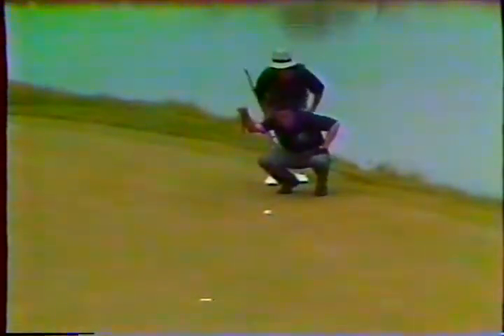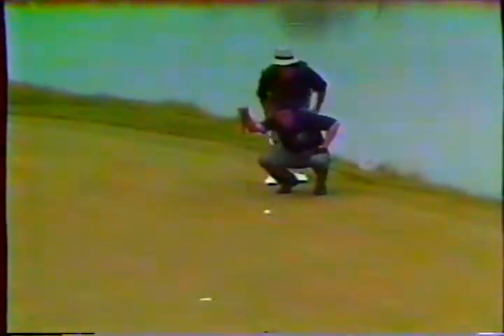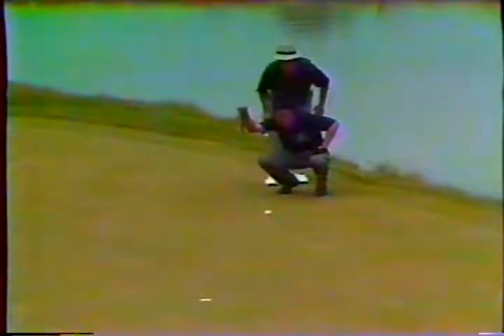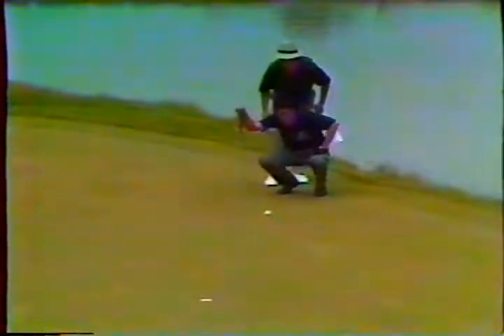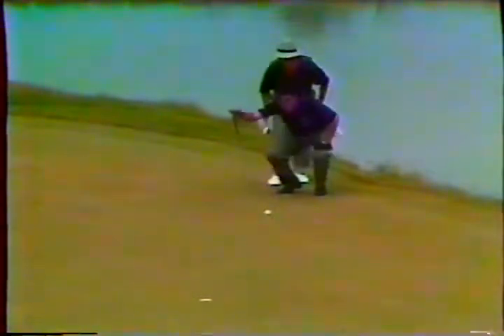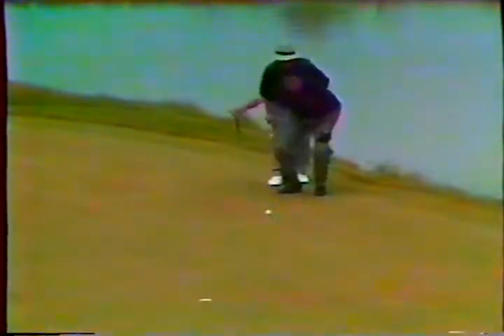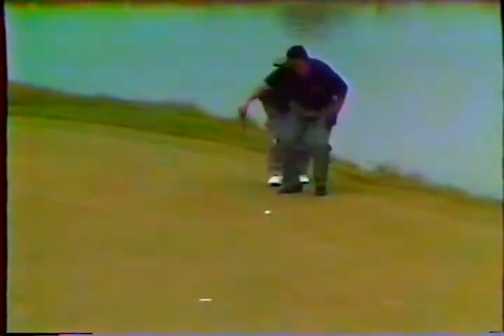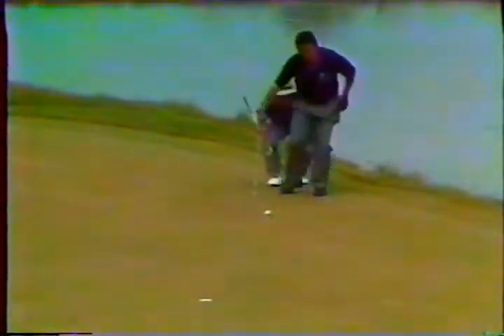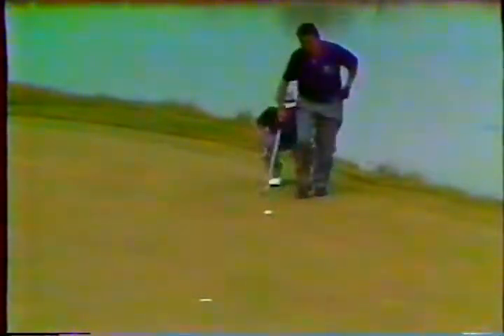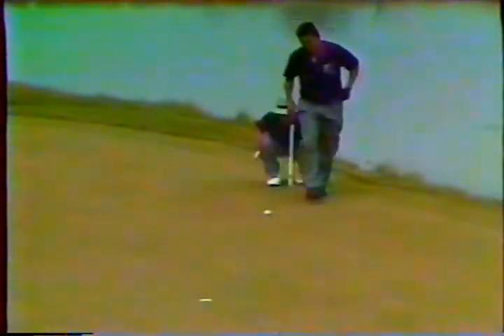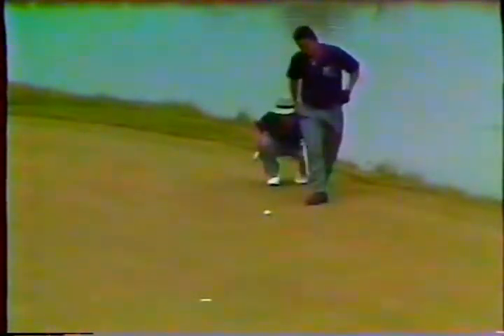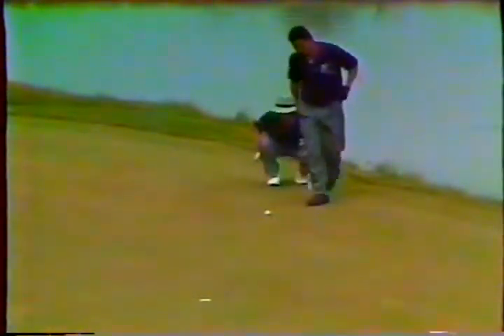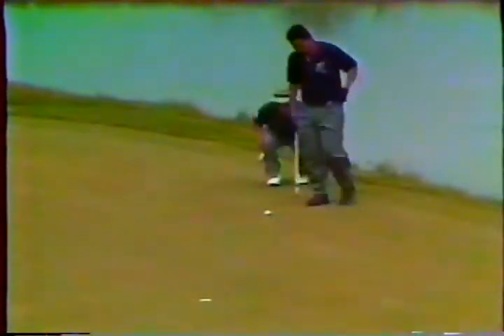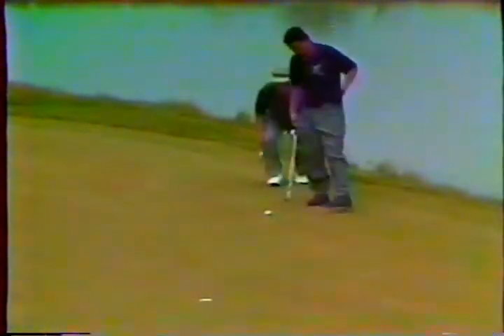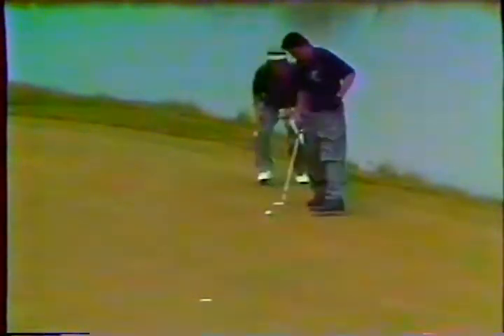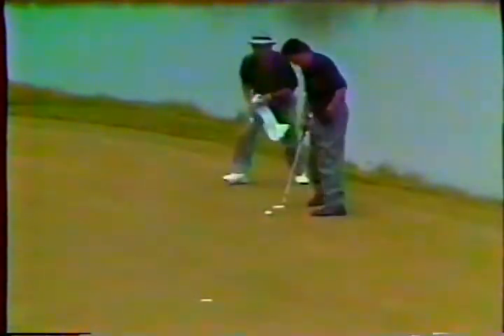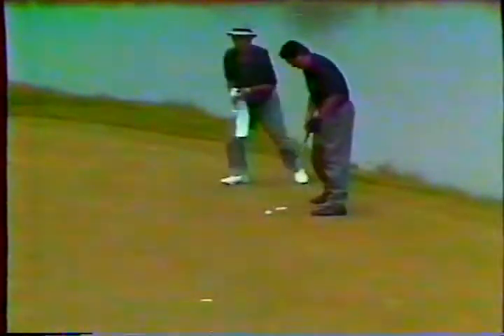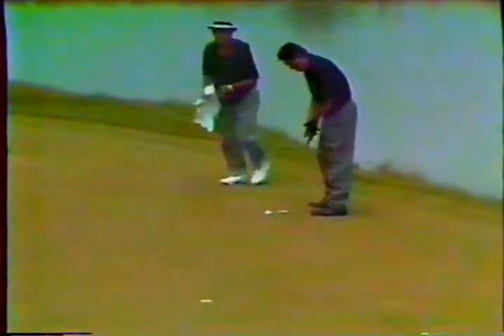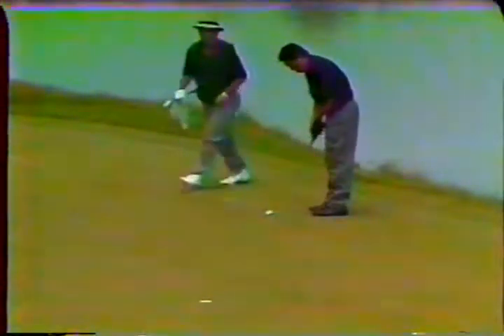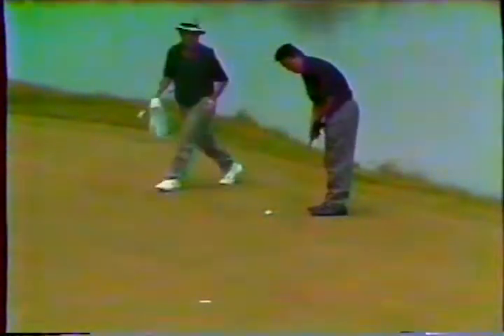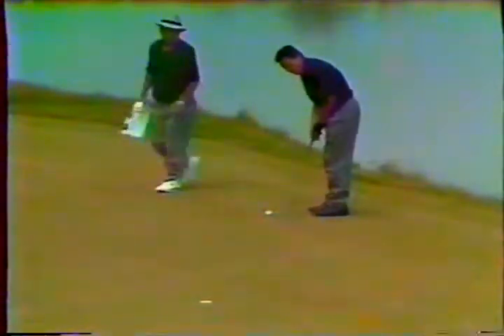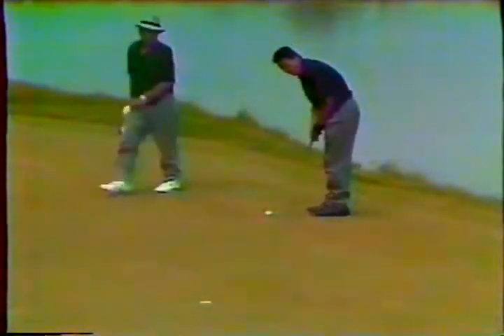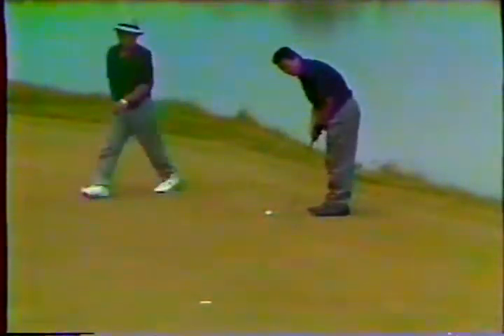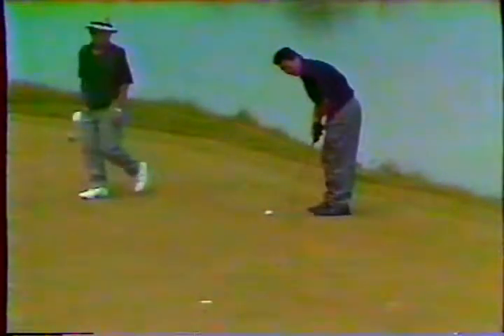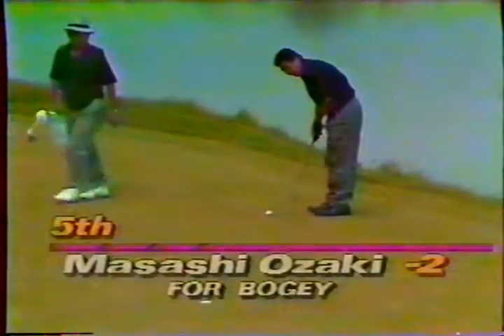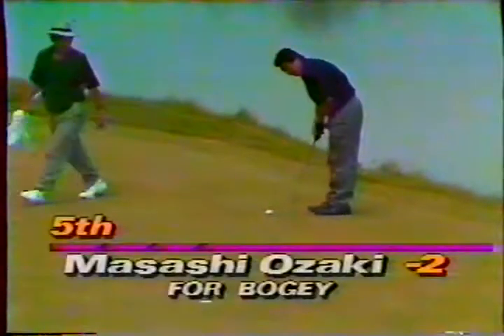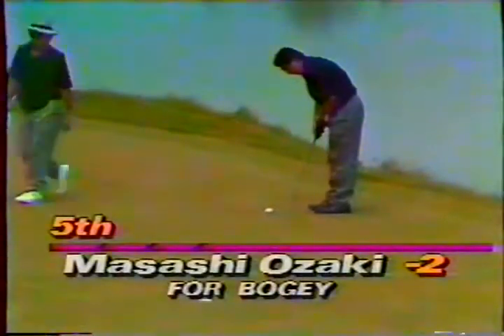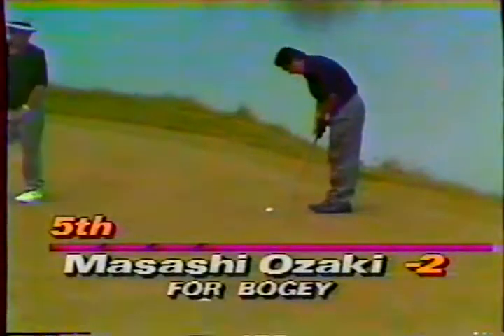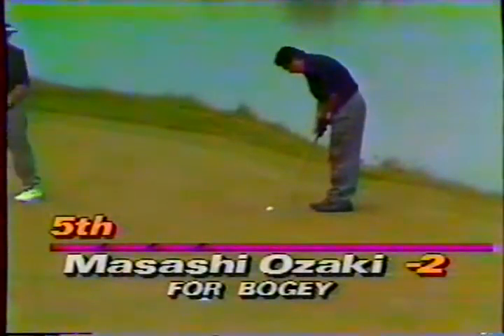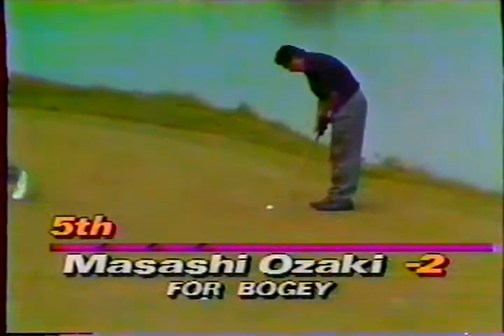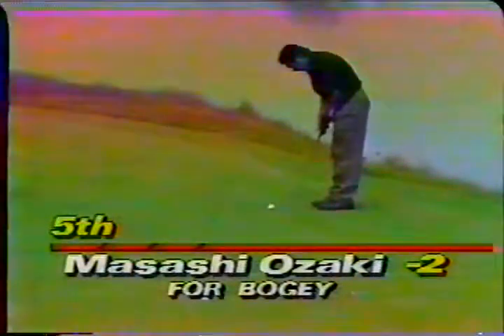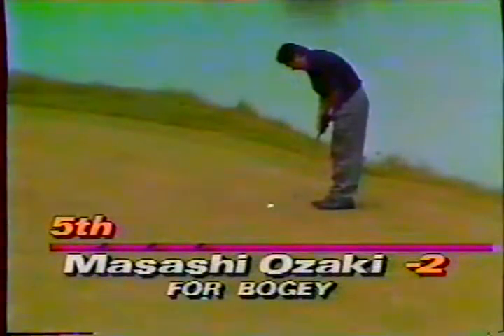Frank Hannigan: right, within the rules of golf, absolutely. And am I correct that the rules don't really recognize the difference between the rough and the fairway — it's just 'through the green'?